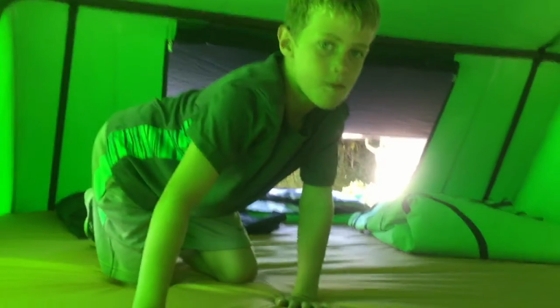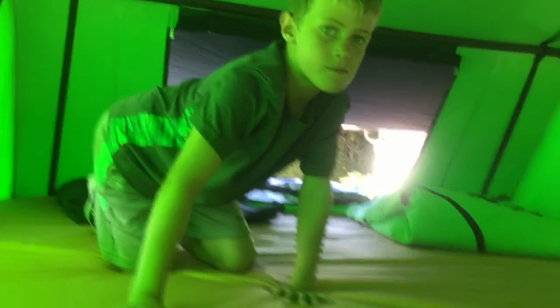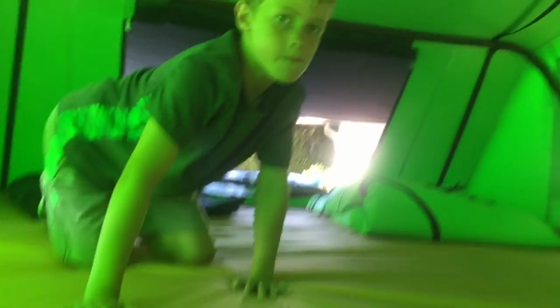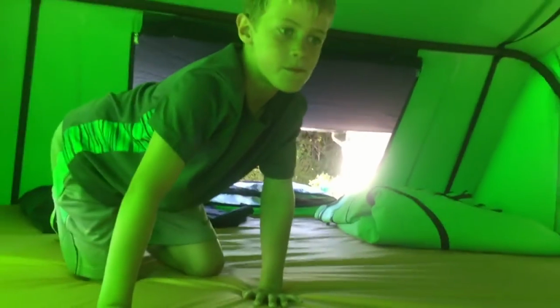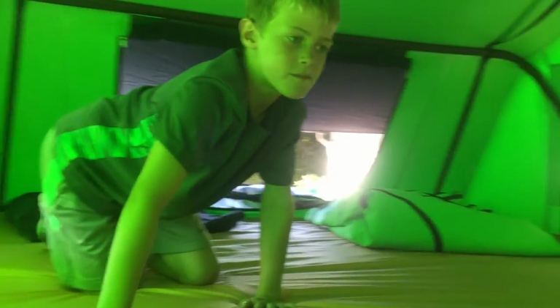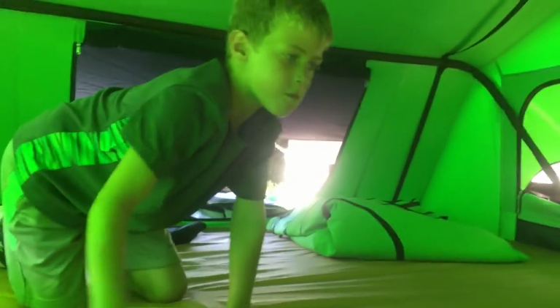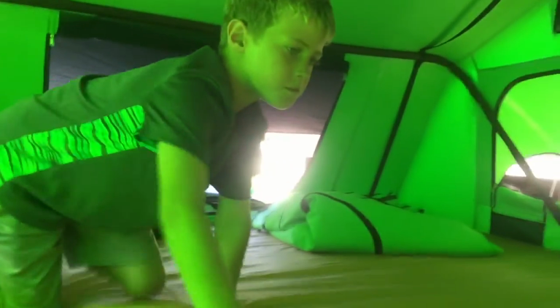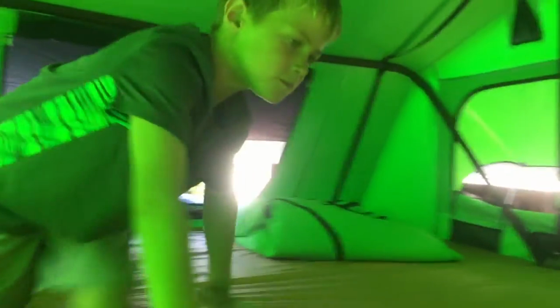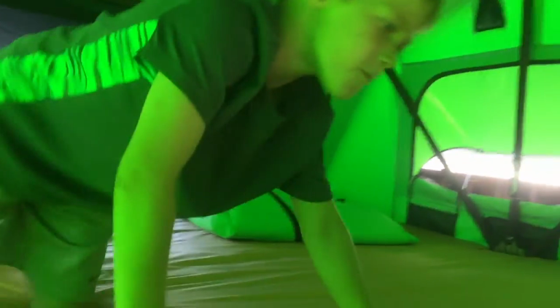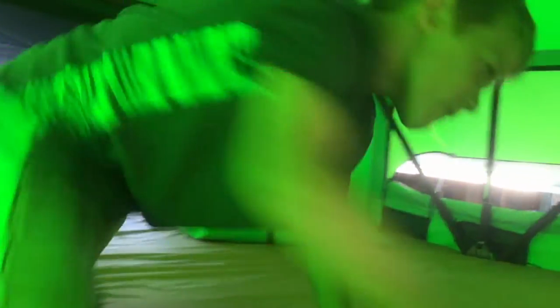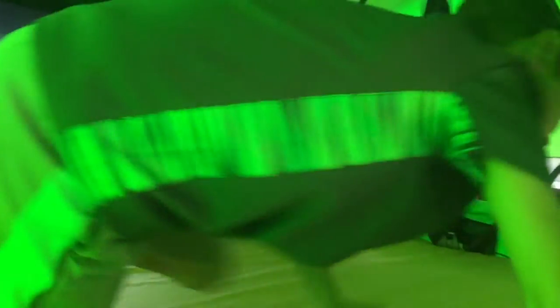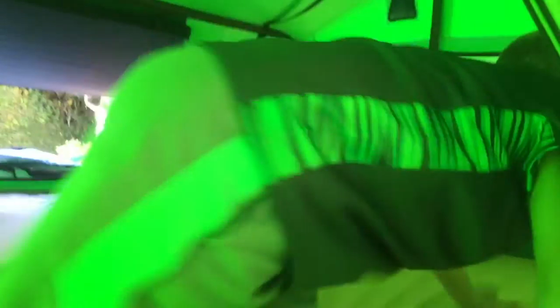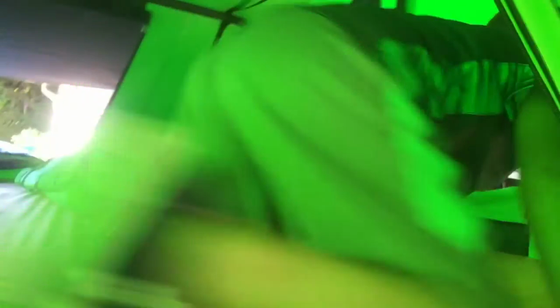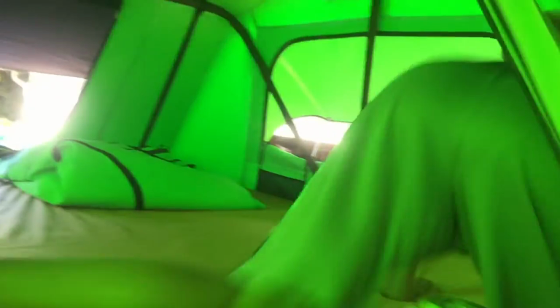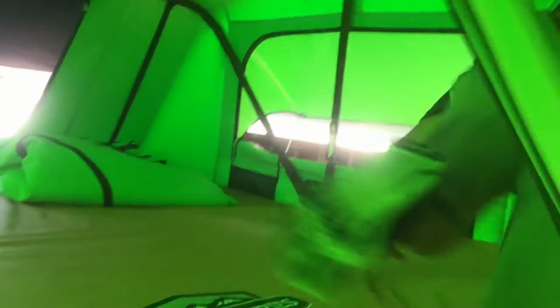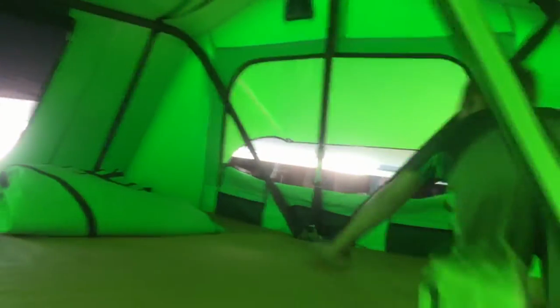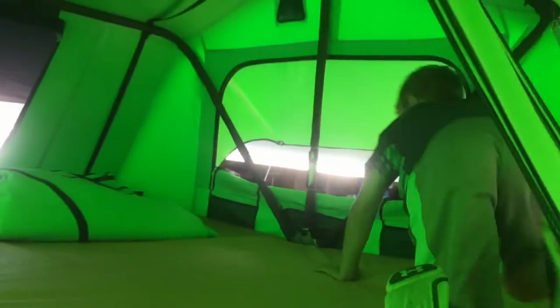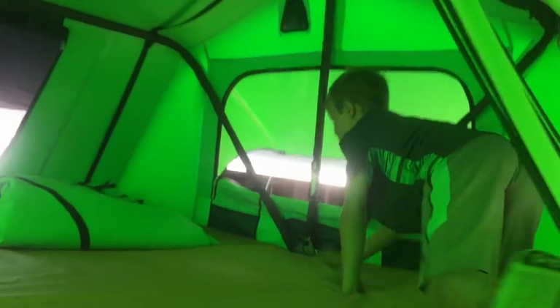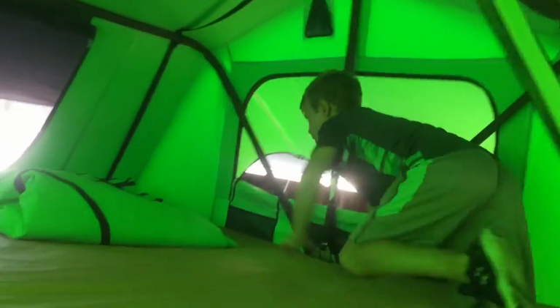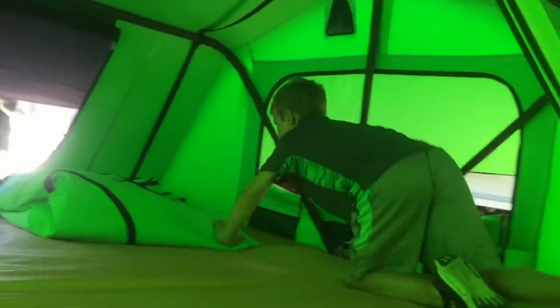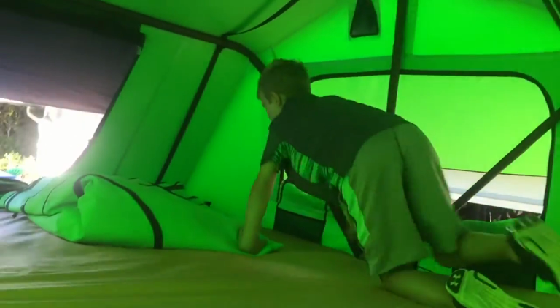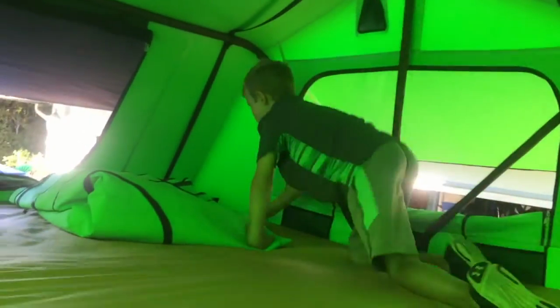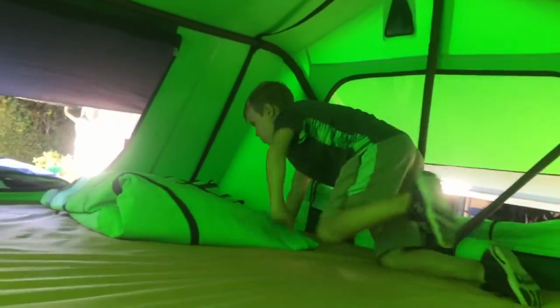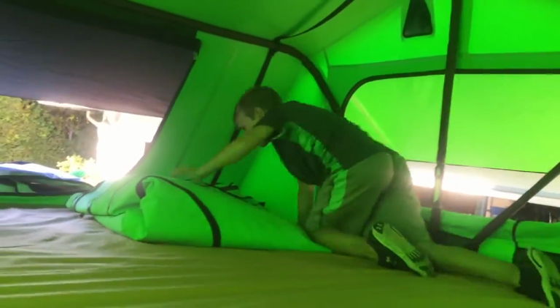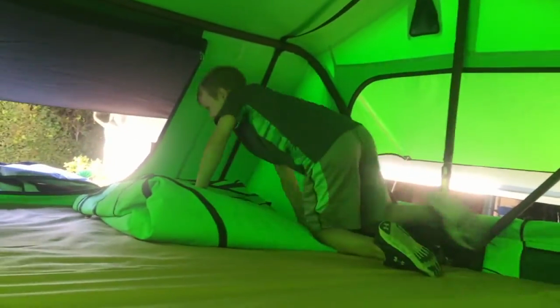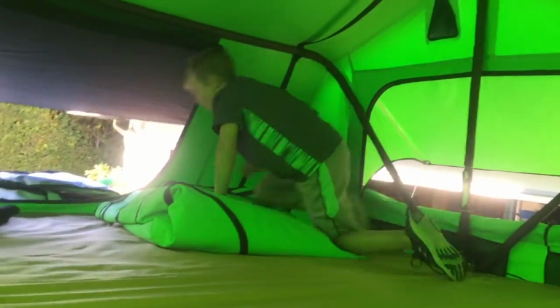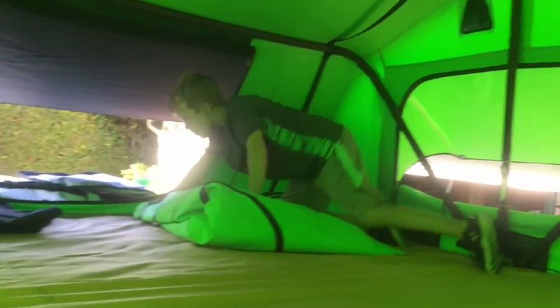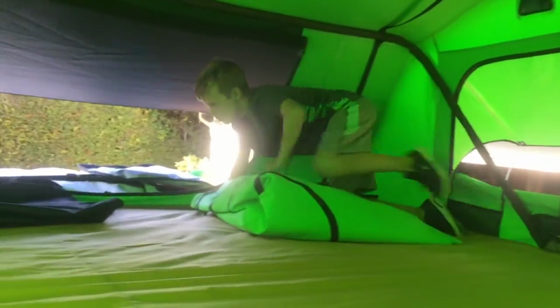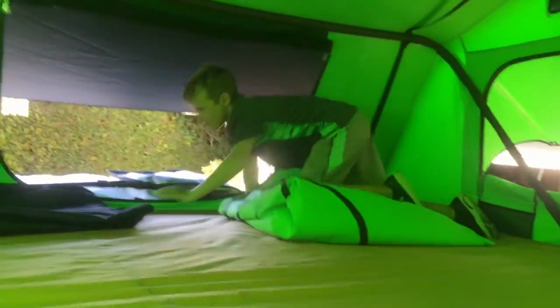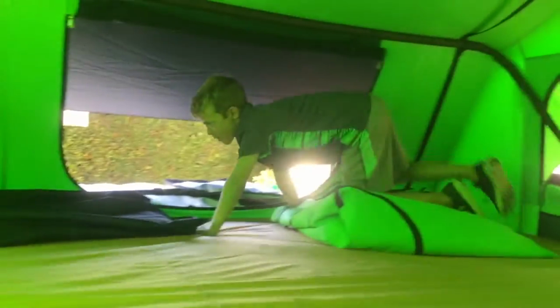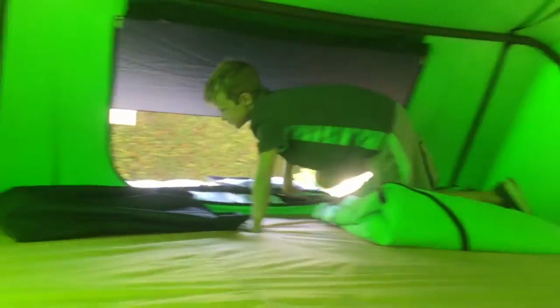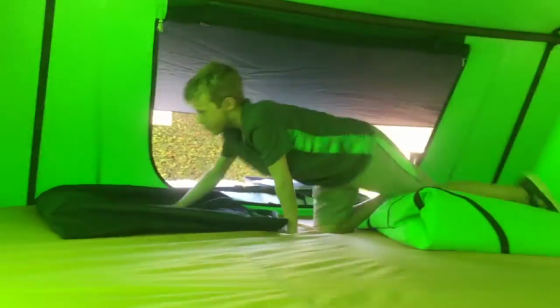Now crawl around in here, show the people how big this thing is. Look, he's doing laps like an animal.